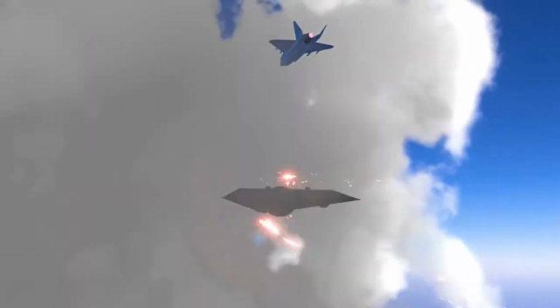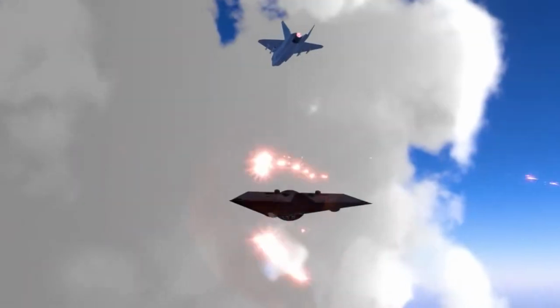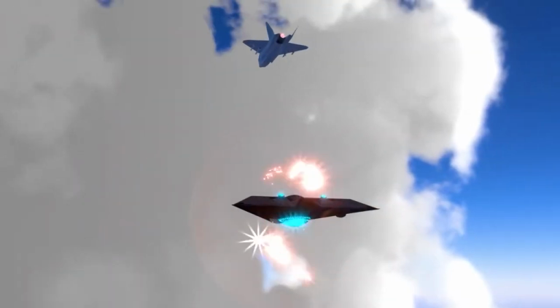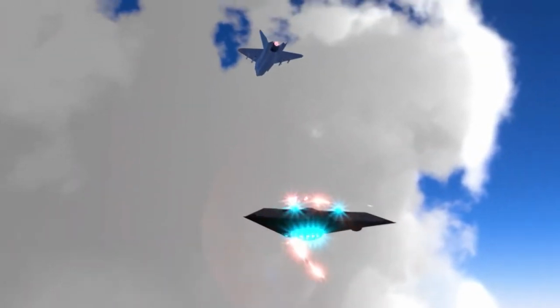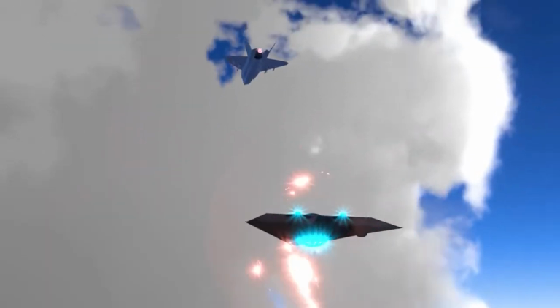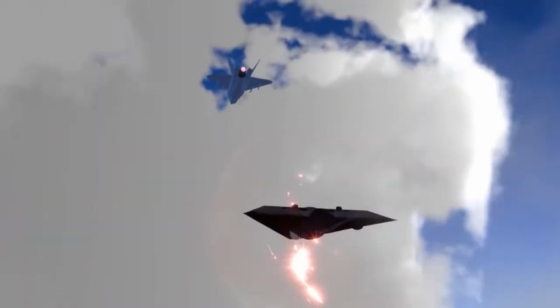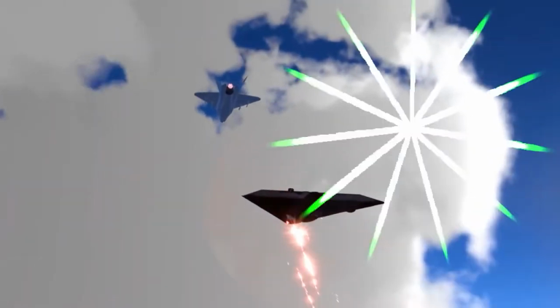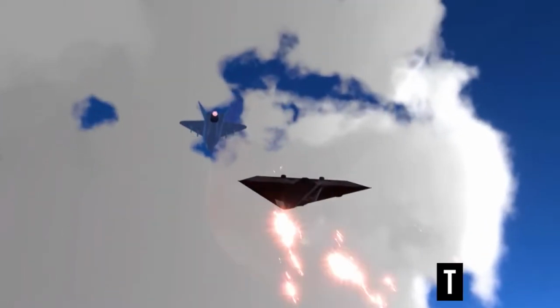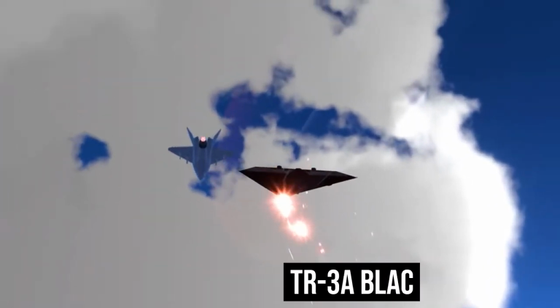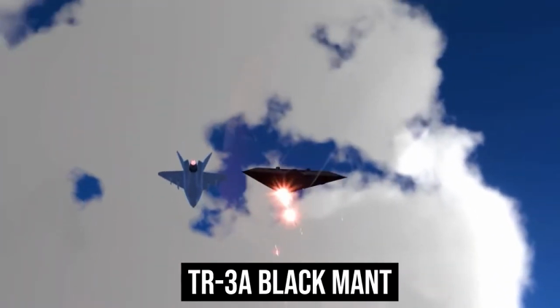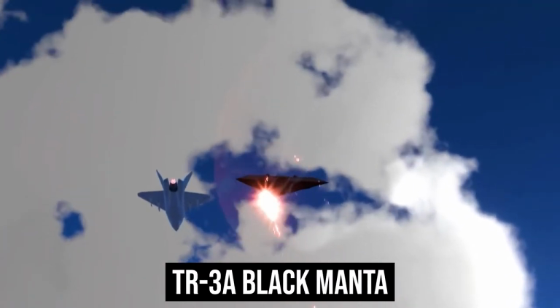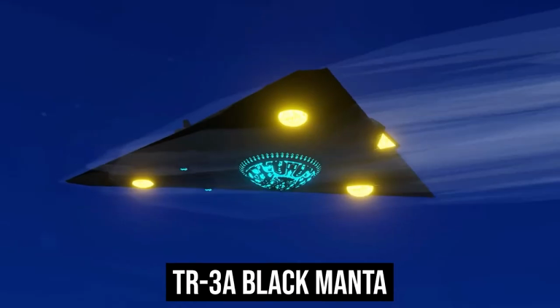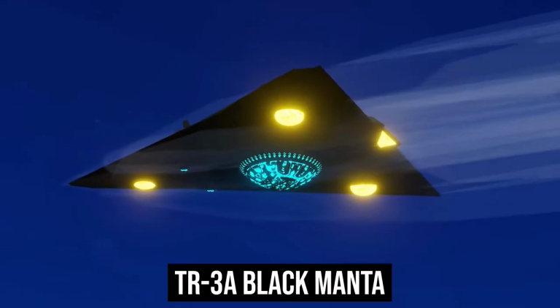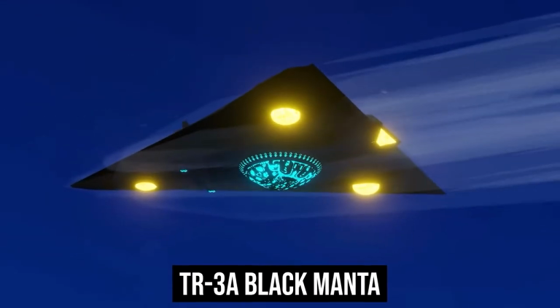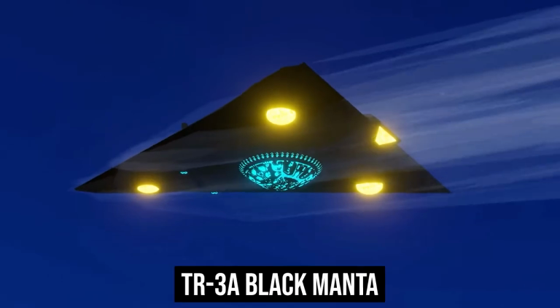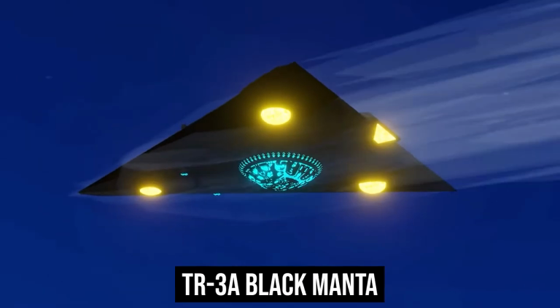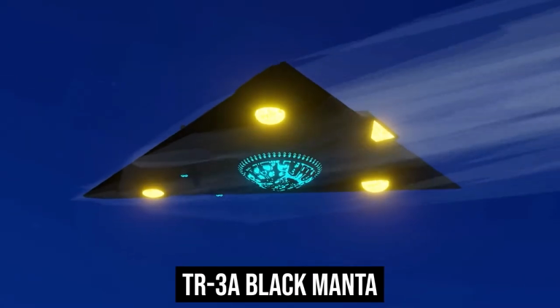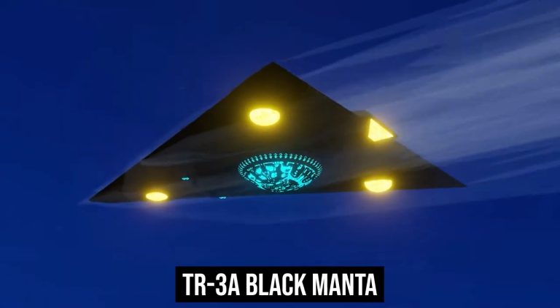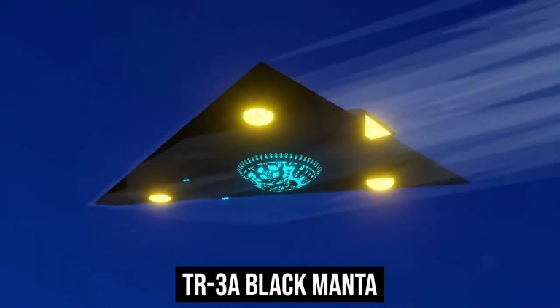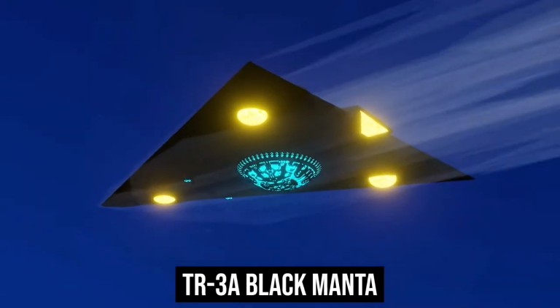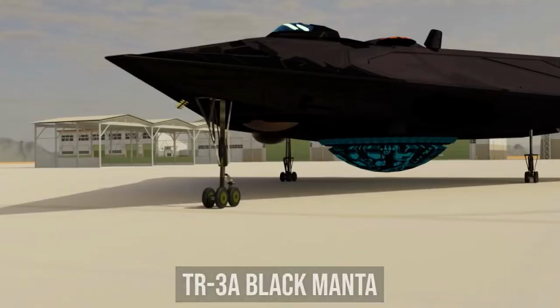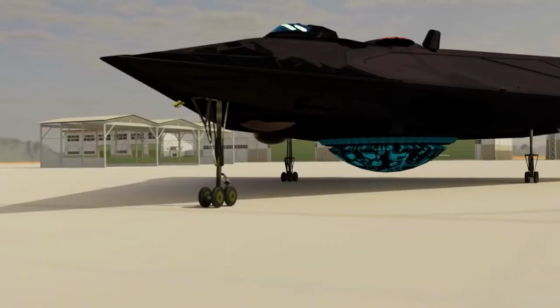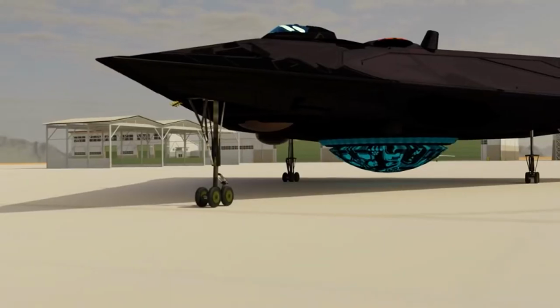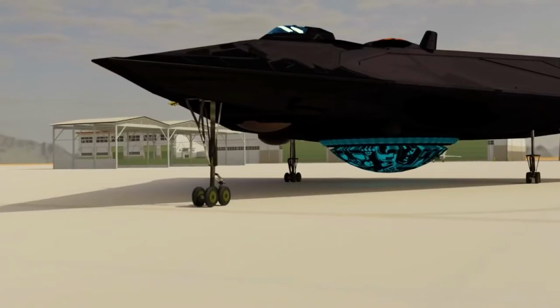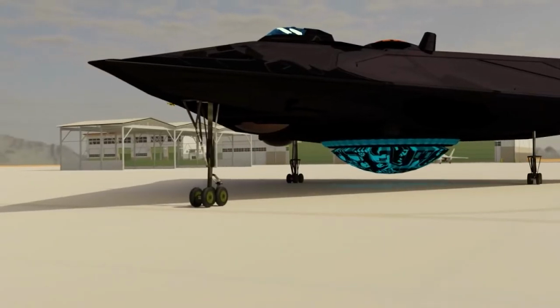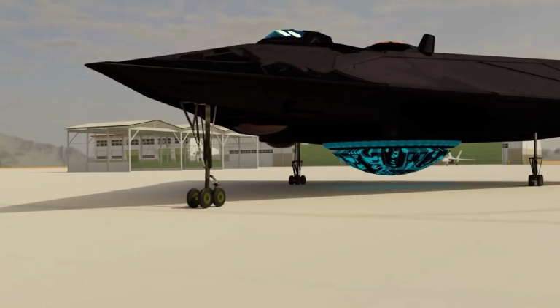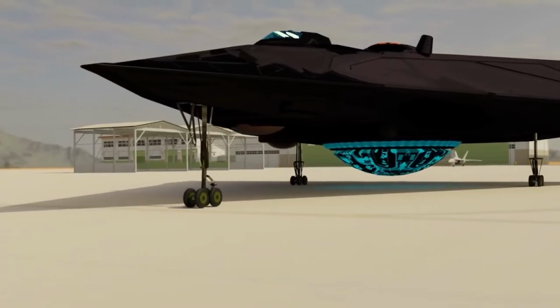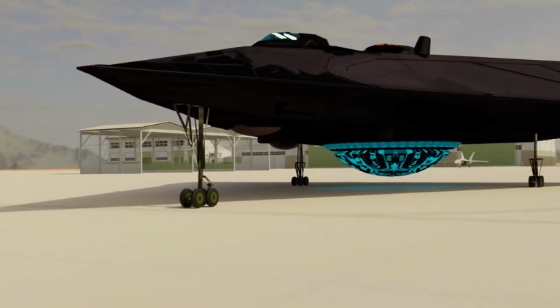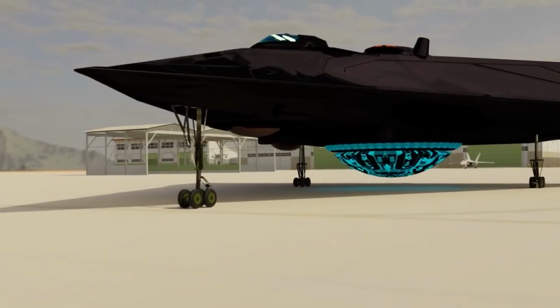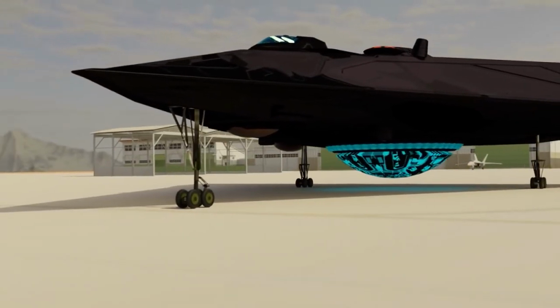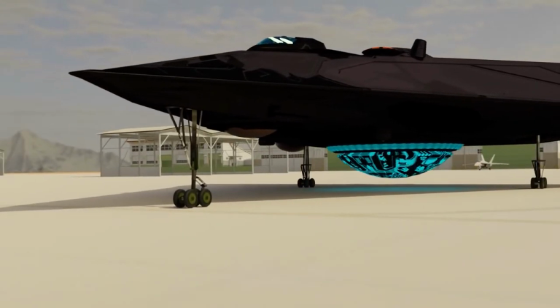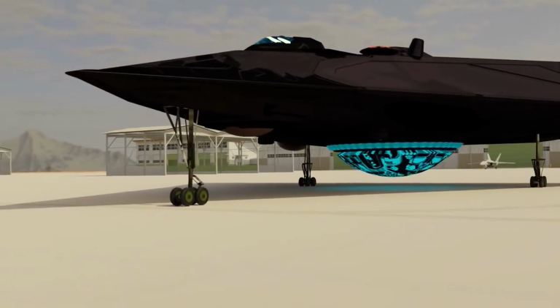This triangular-shaped plane is the TR-3A Black Manta, allegedly a spy plane used by the U.S. Air Force.